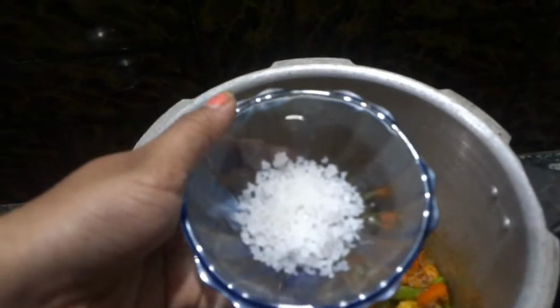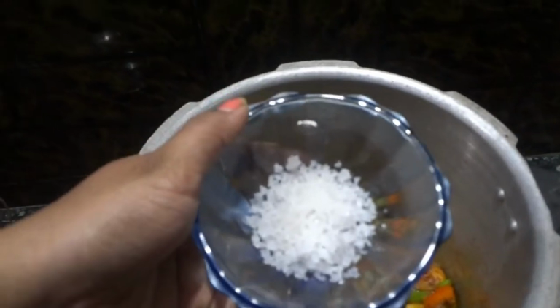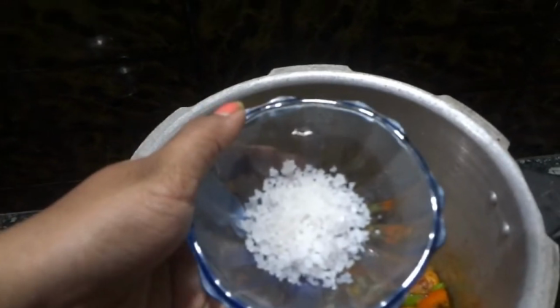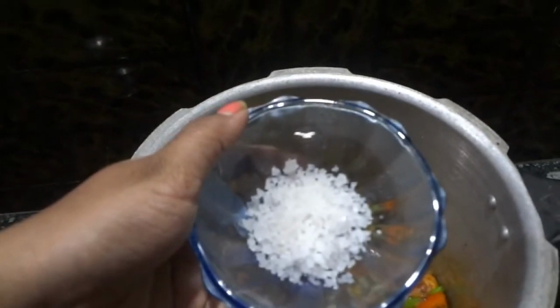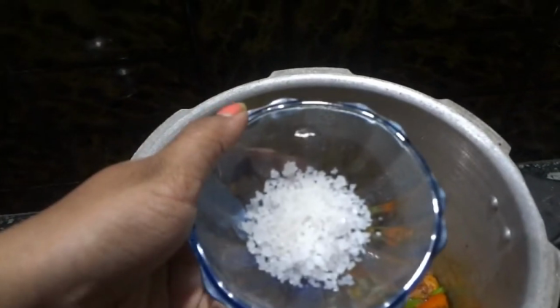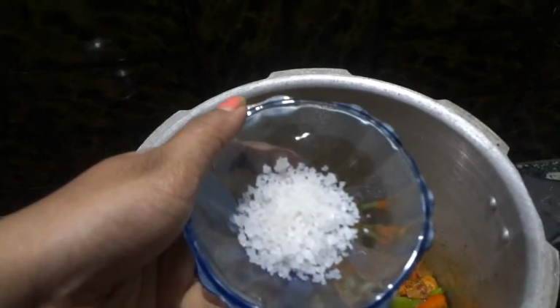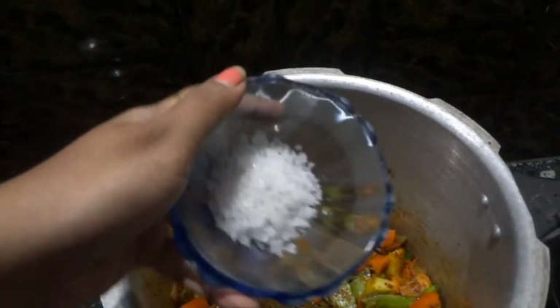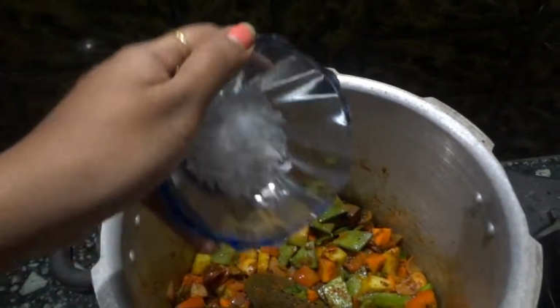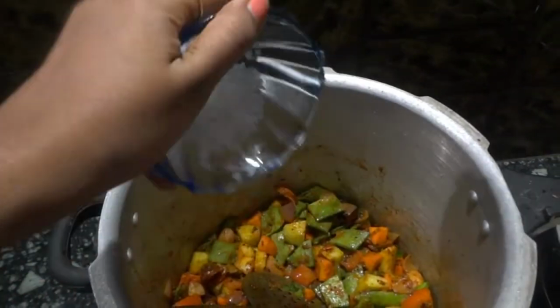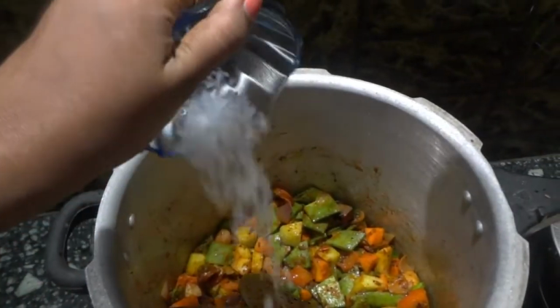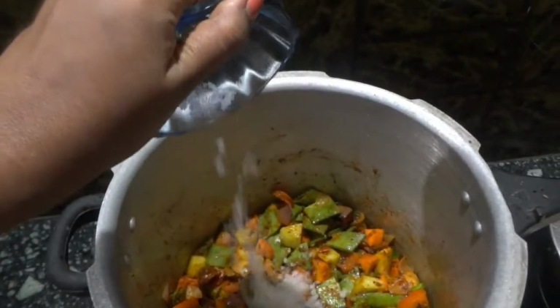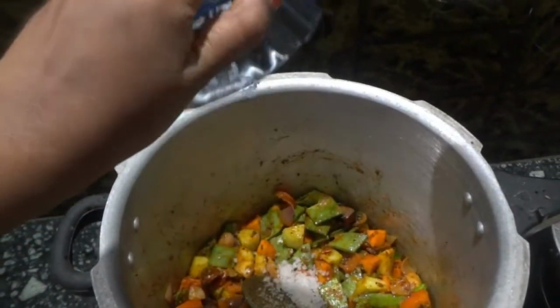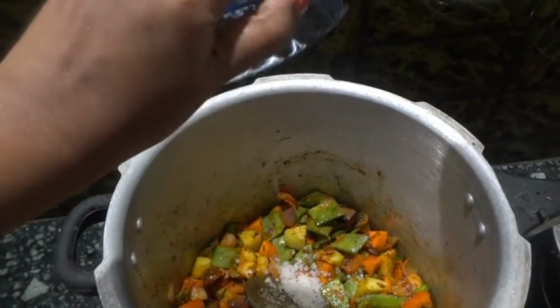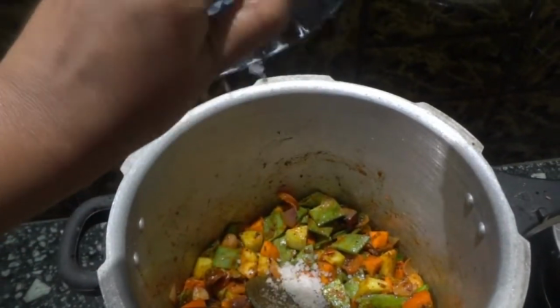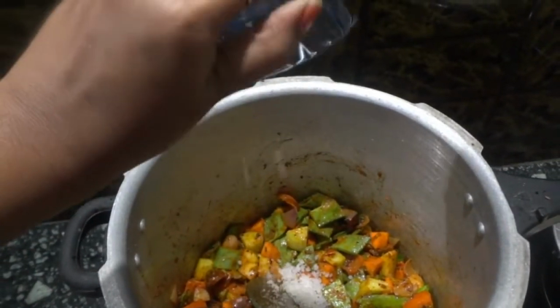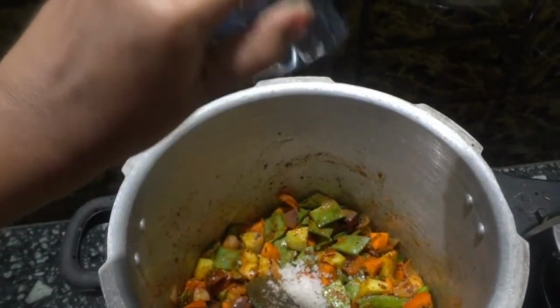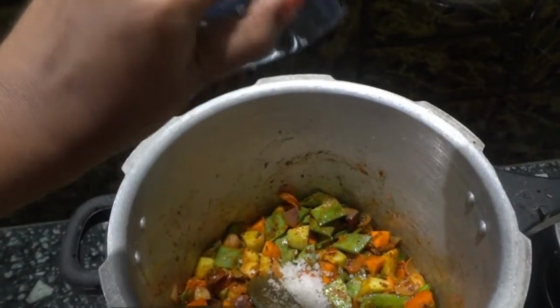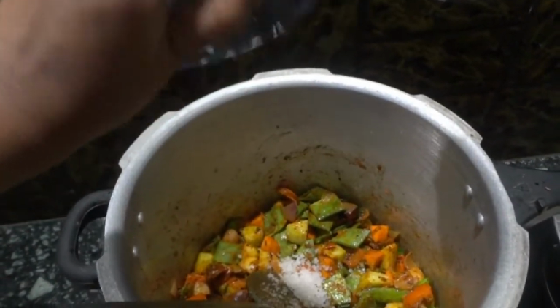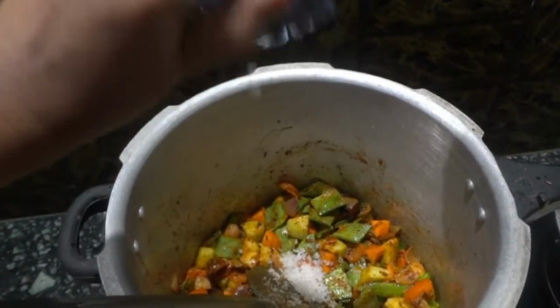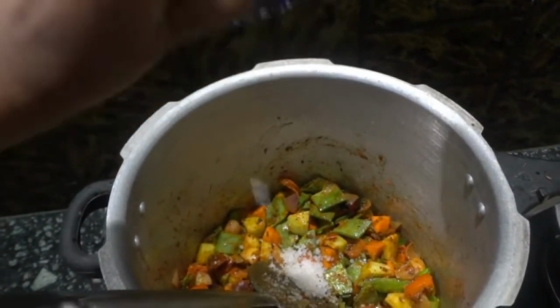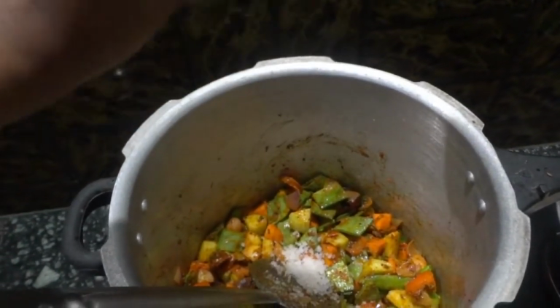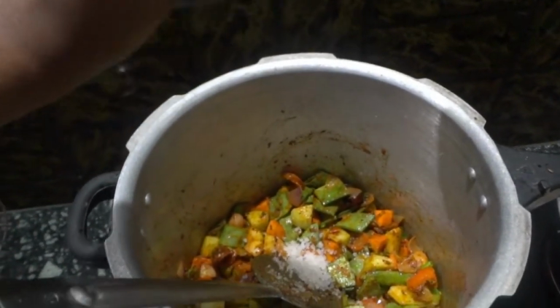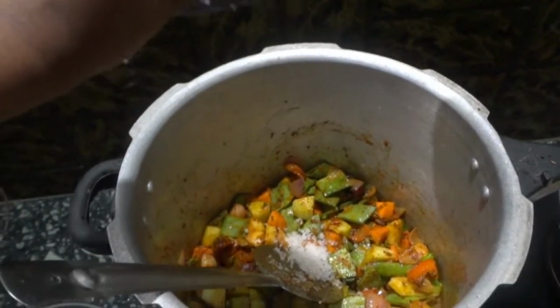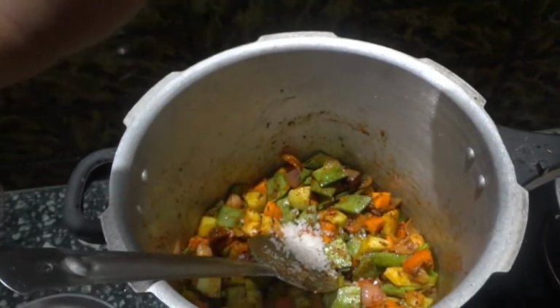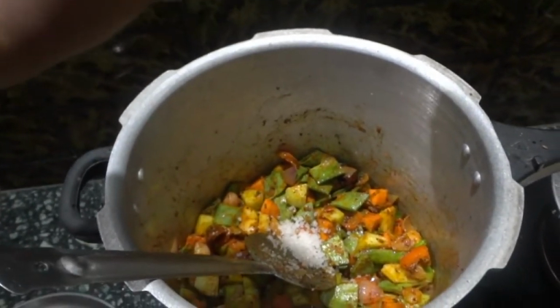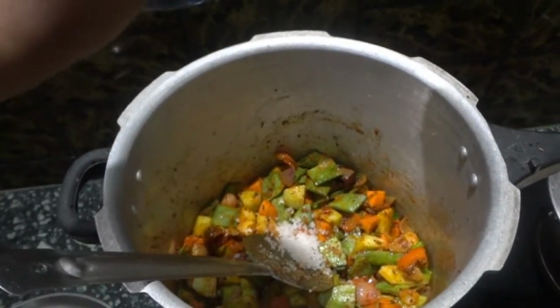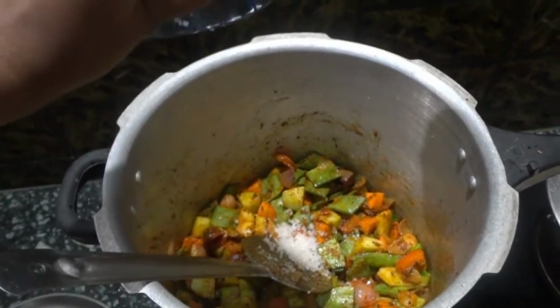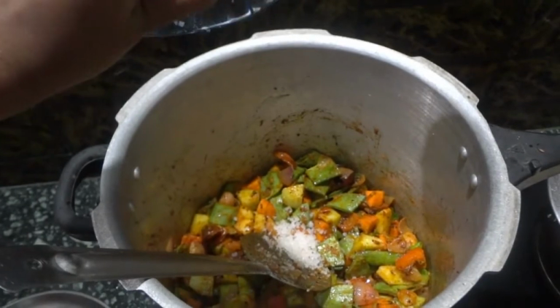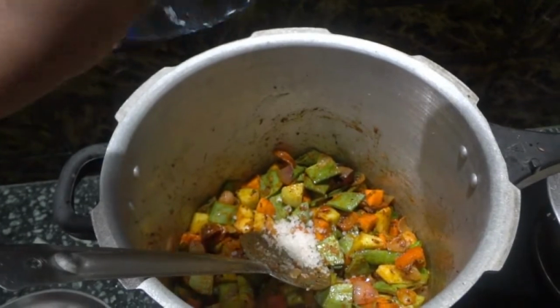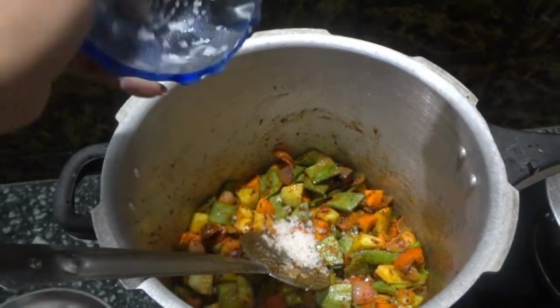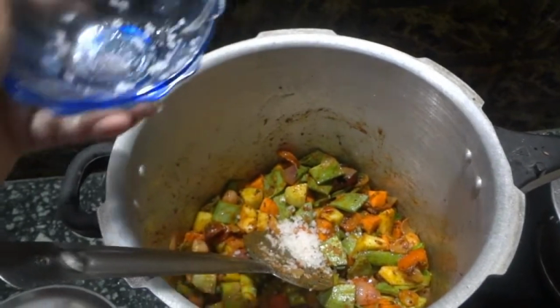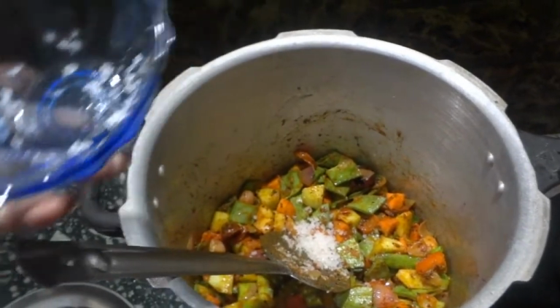Now we will add the required salt. I am adding rock salt — using rock salt in cooking is very good for health.